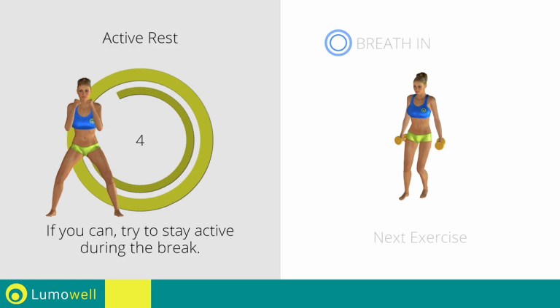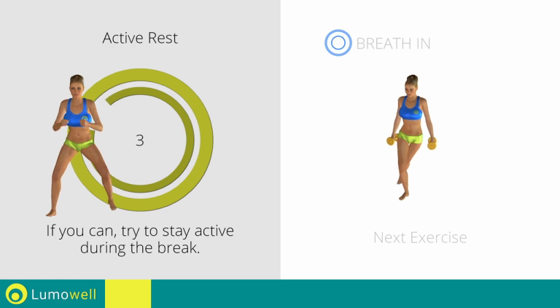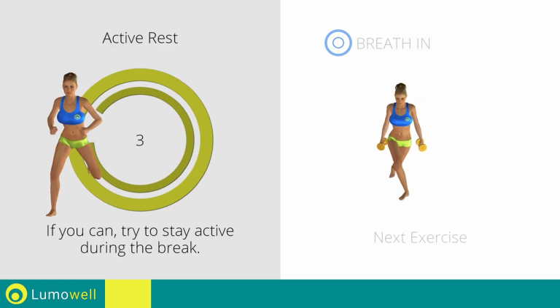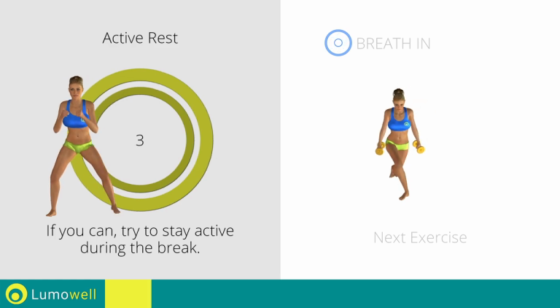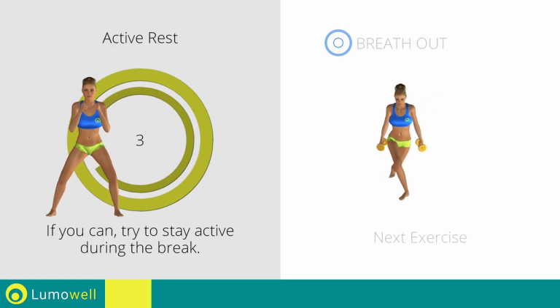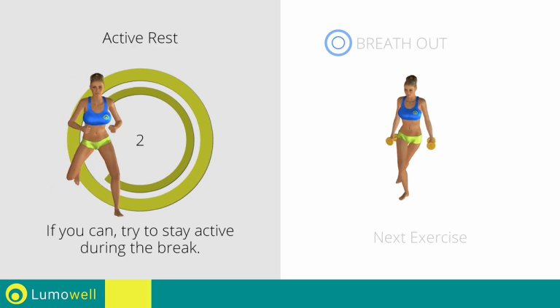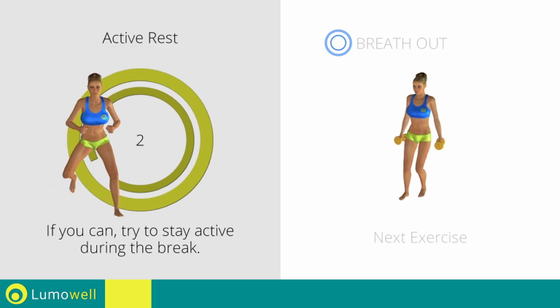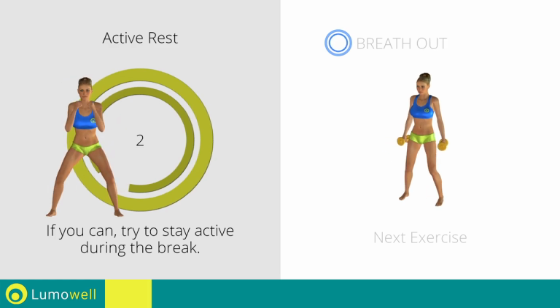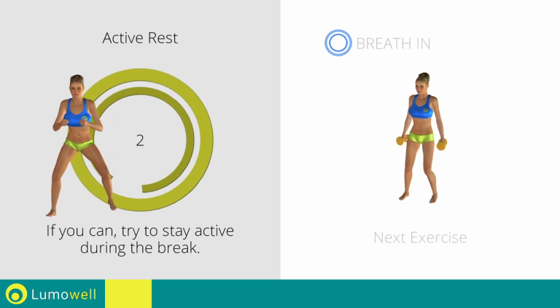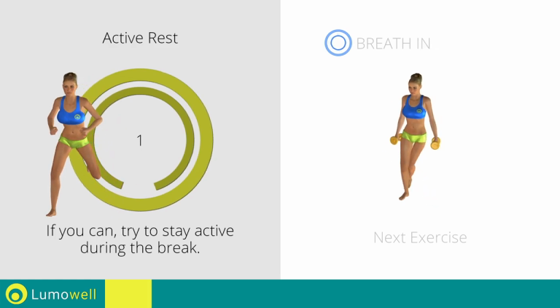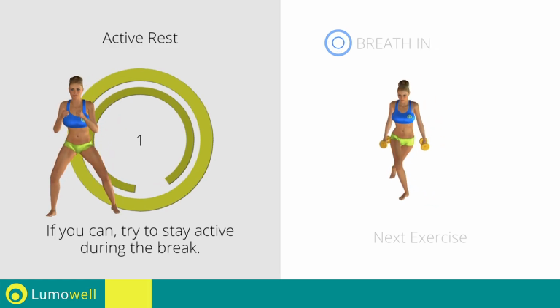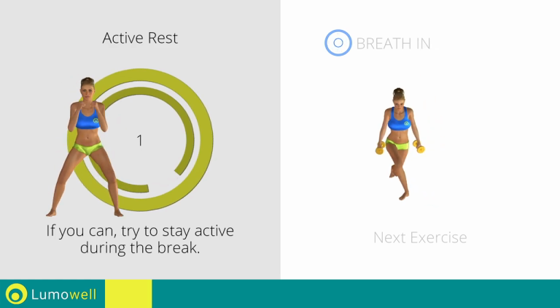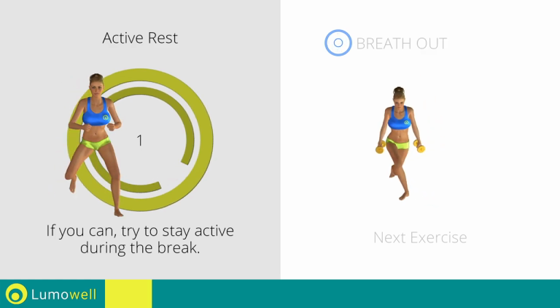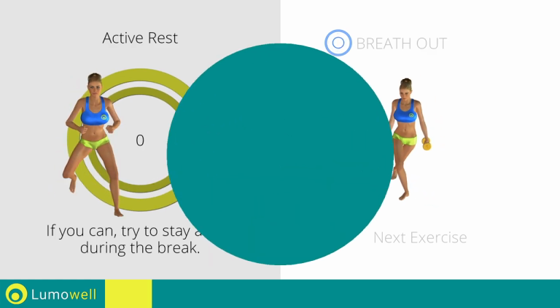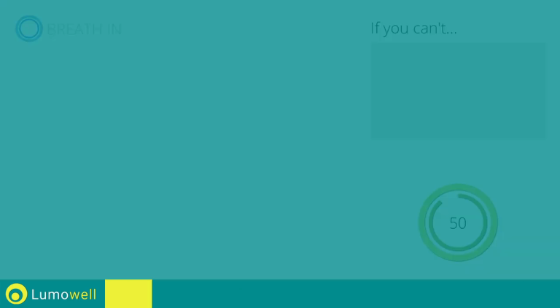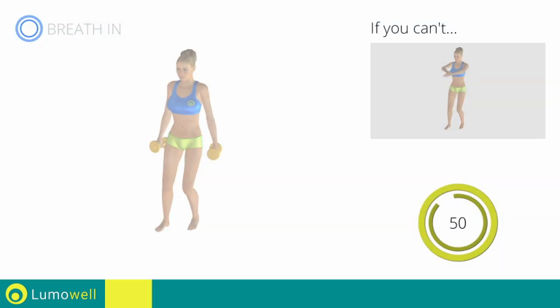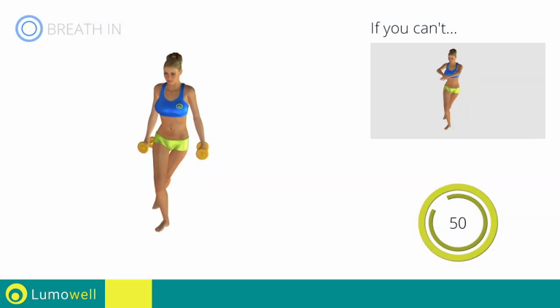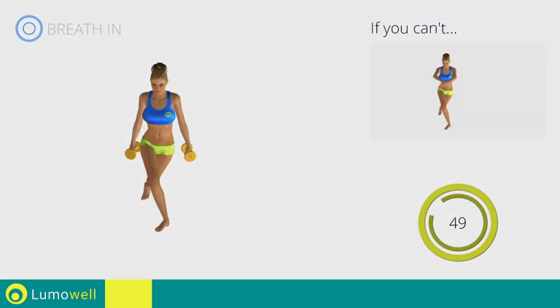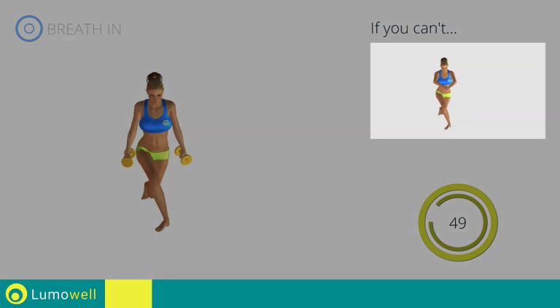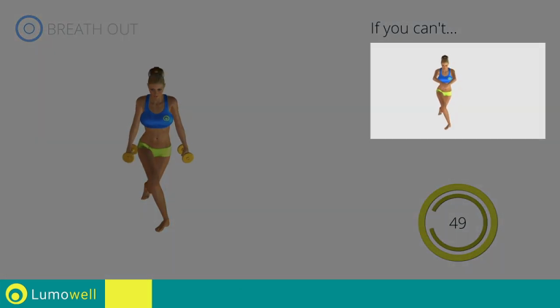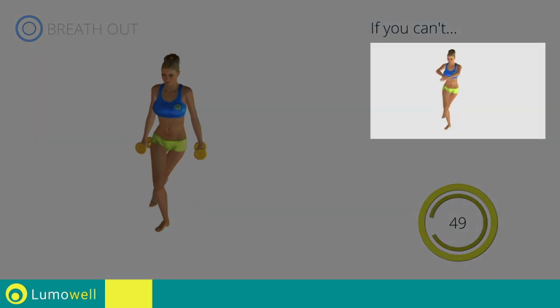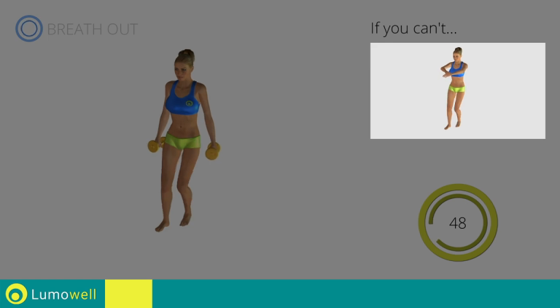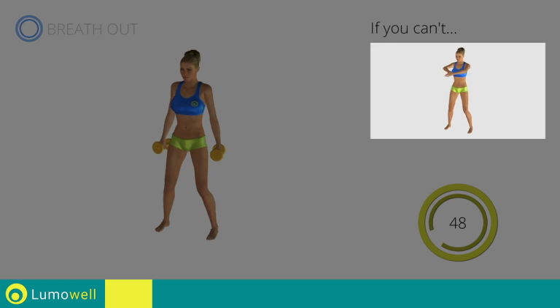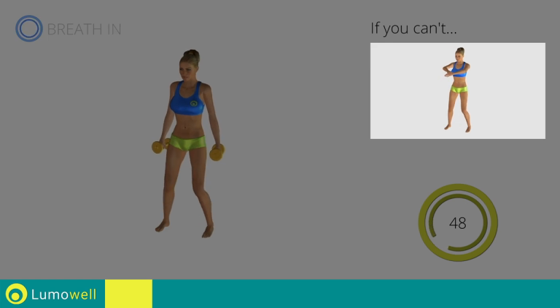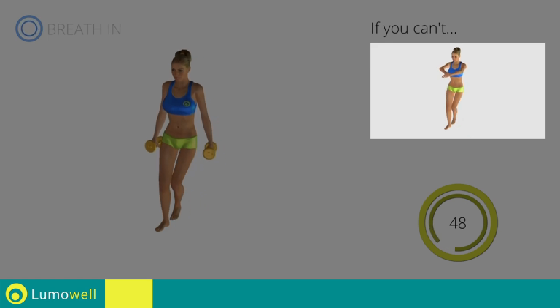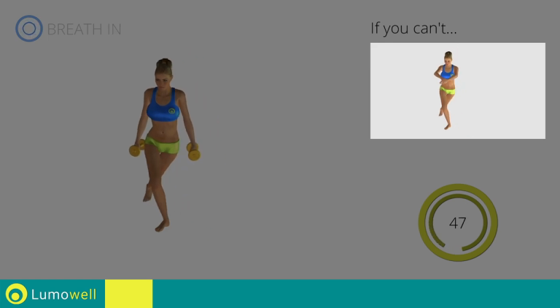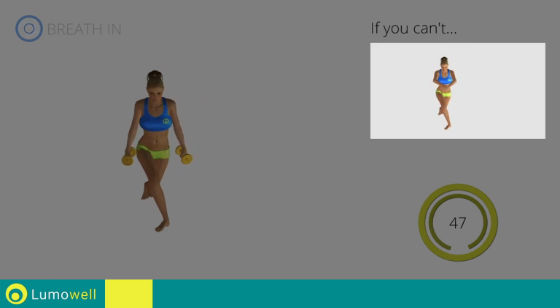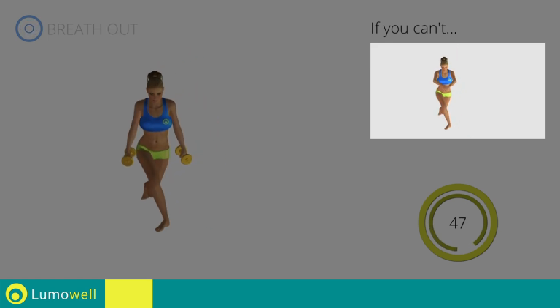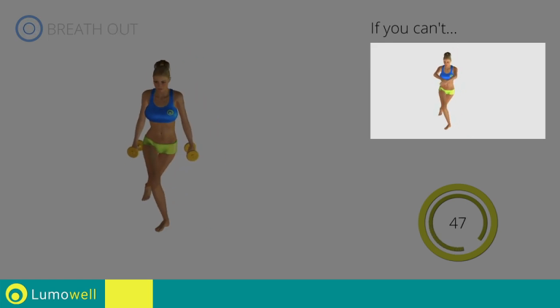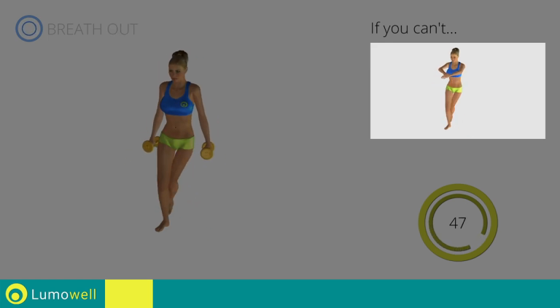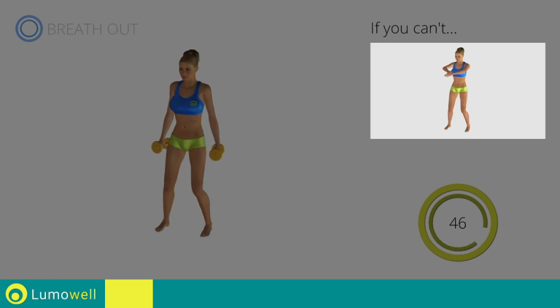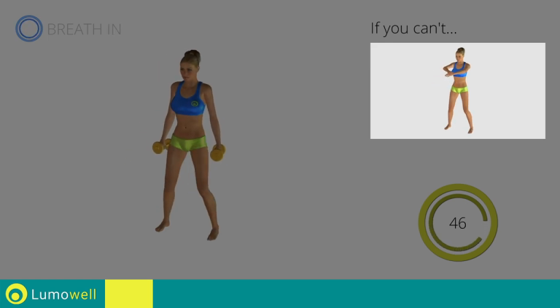3, 2, 1. Go! If you can't do it, try using lighter weights or not using them at all.